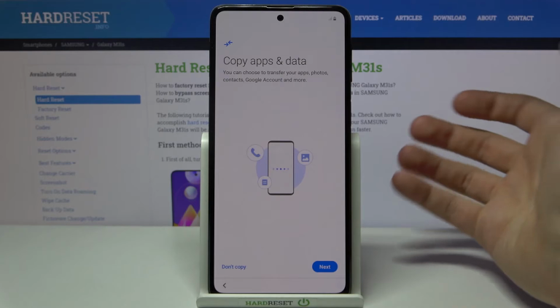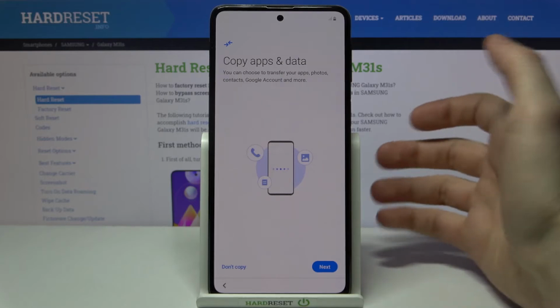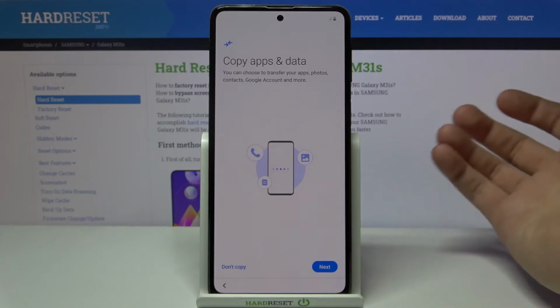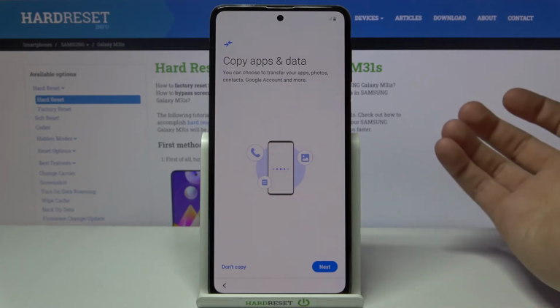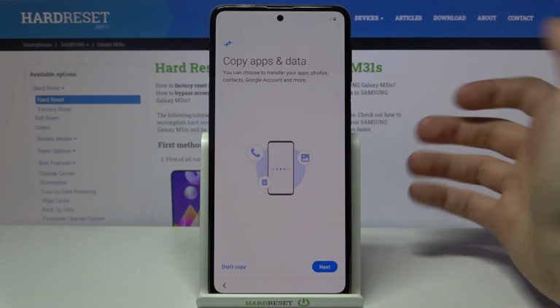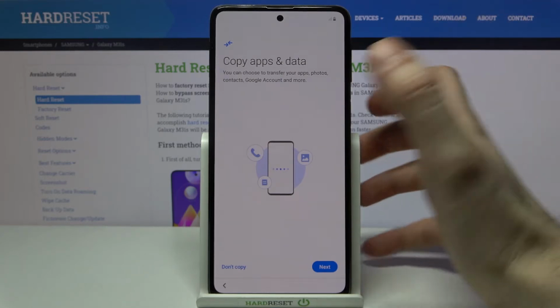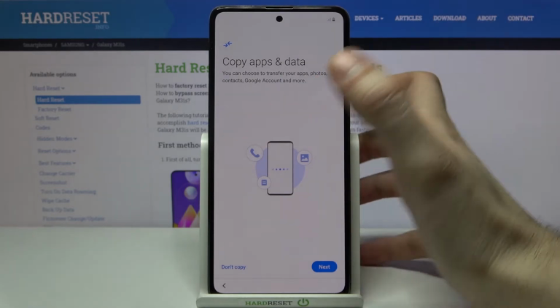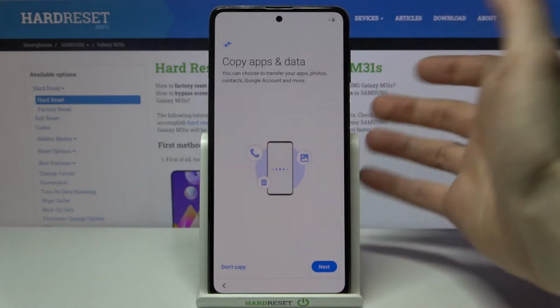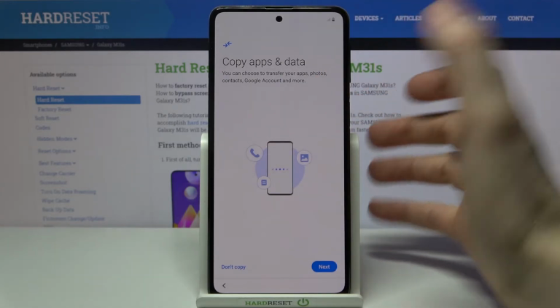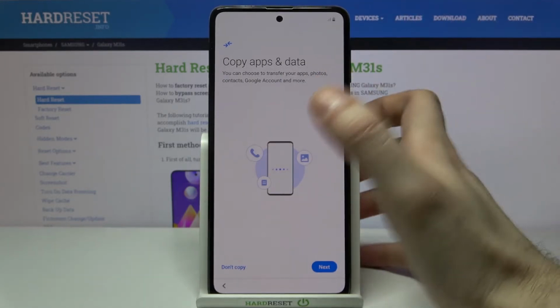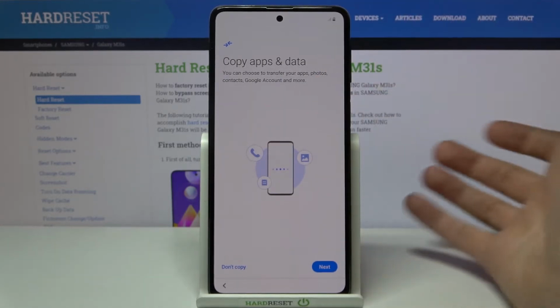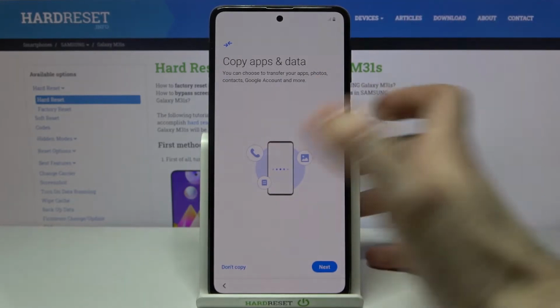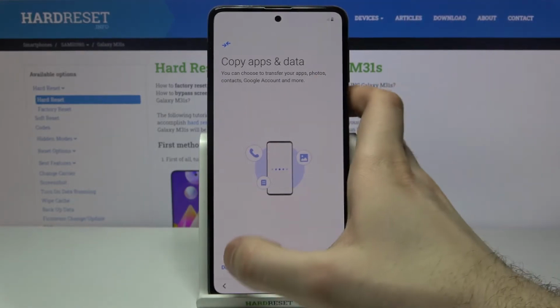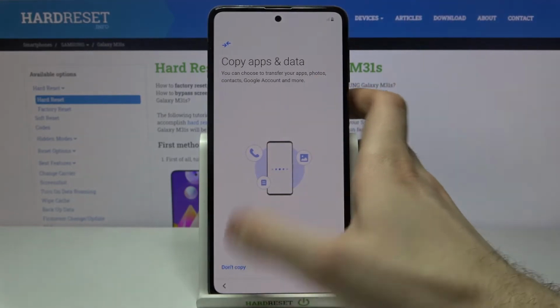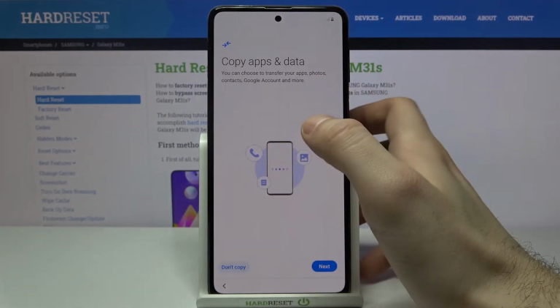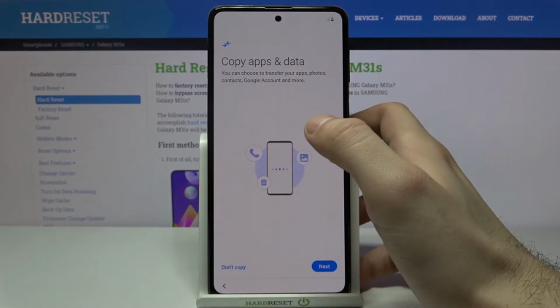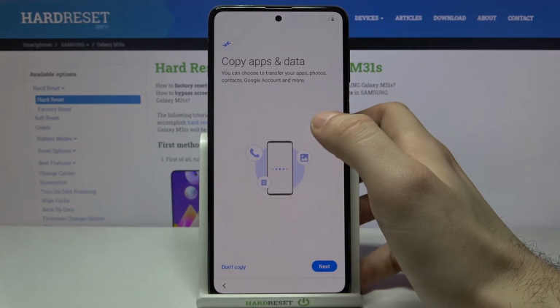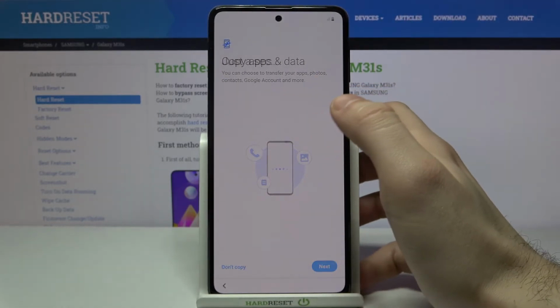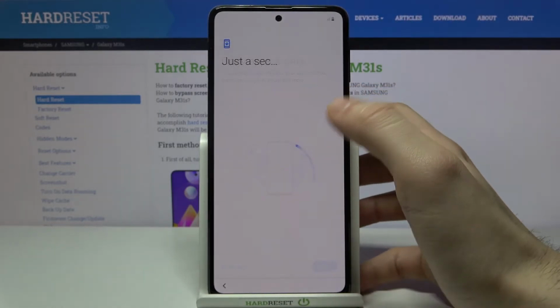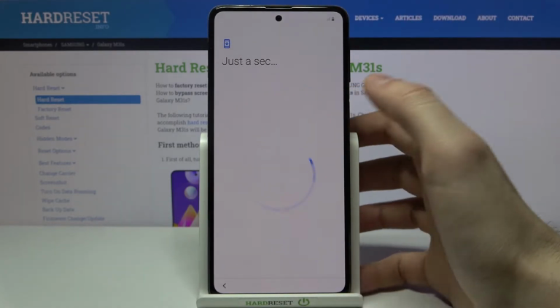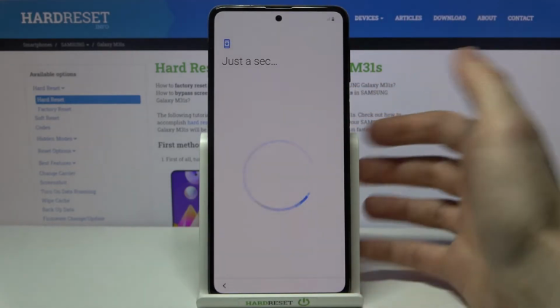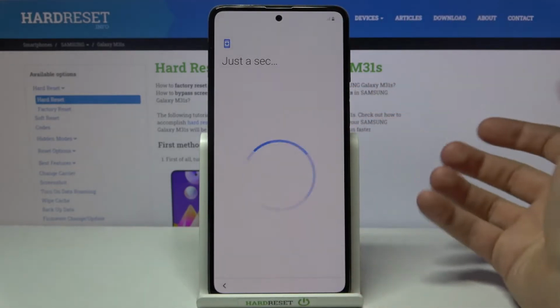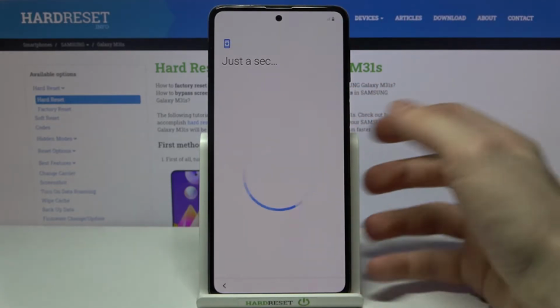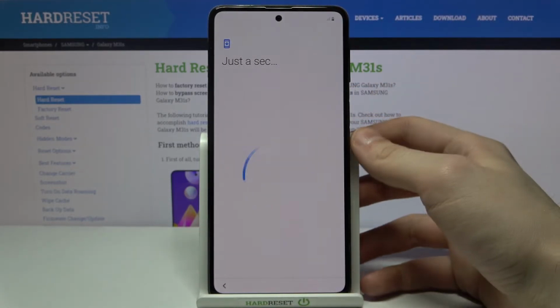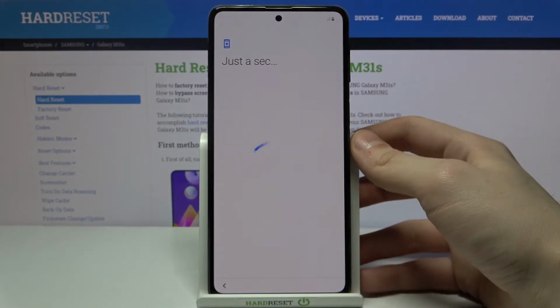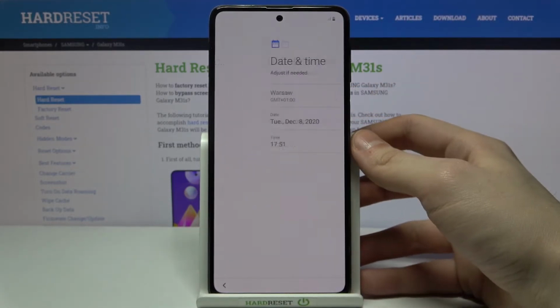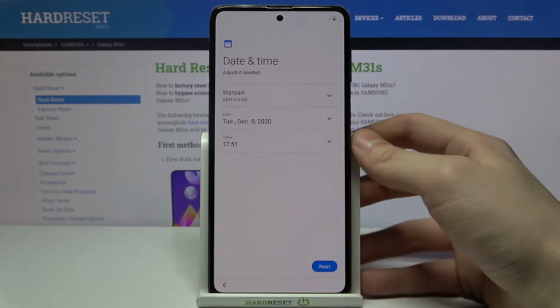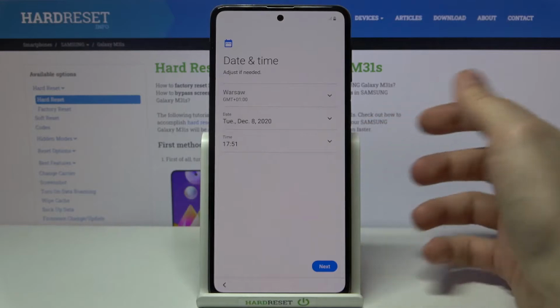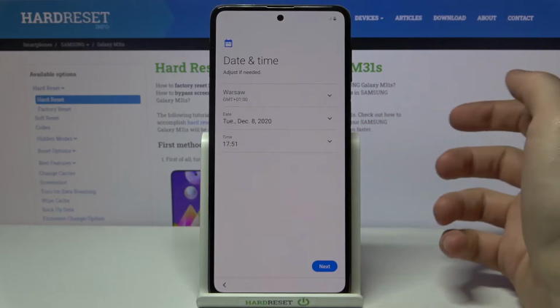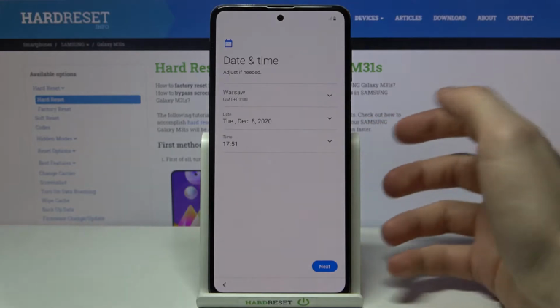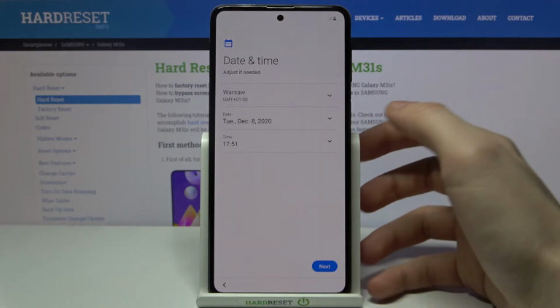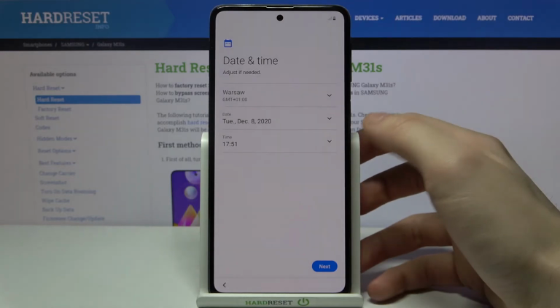If you don't want to copy data or you don't have any previous device, you can skip this step and do it later in Settings.